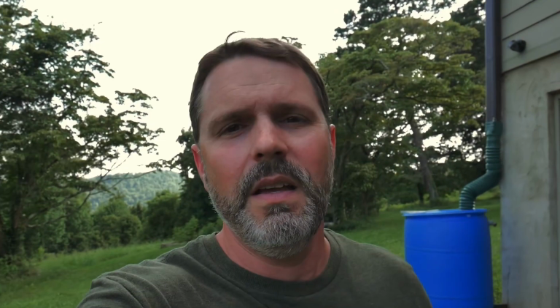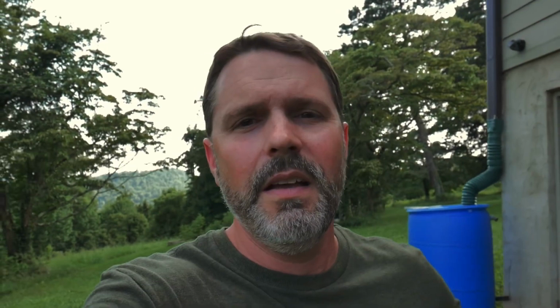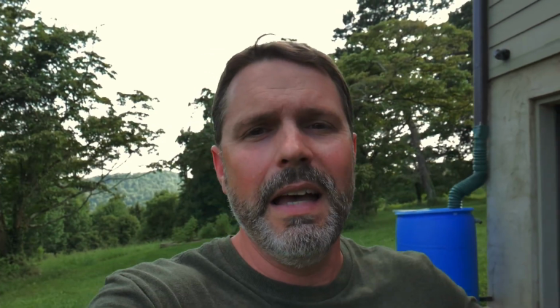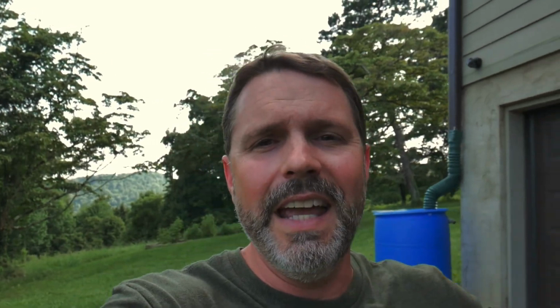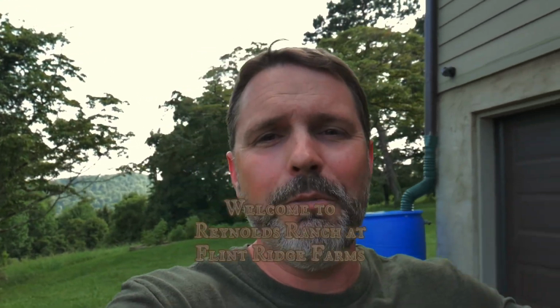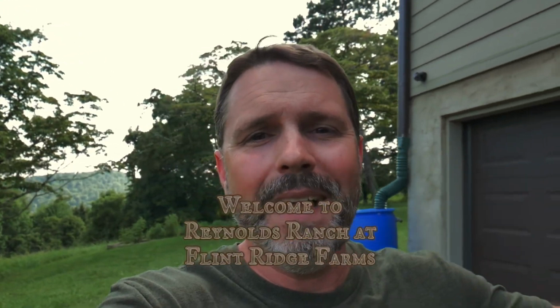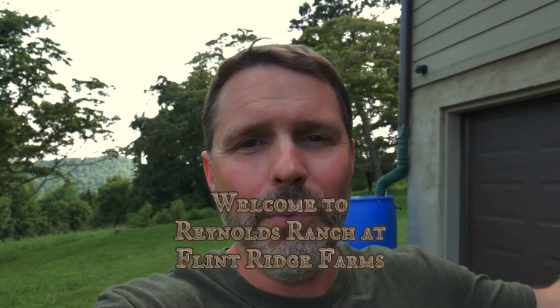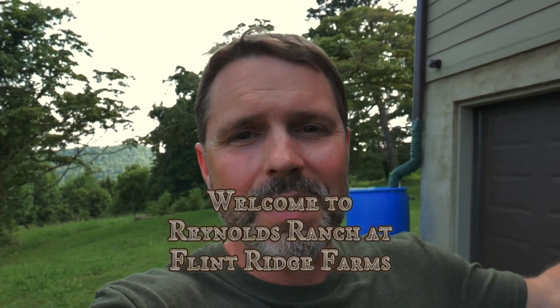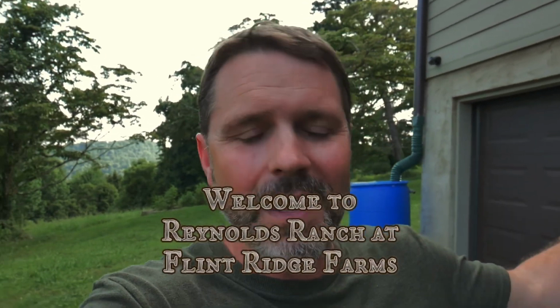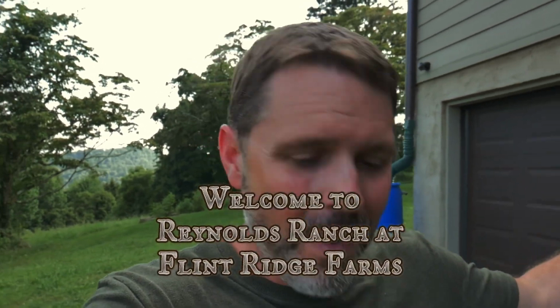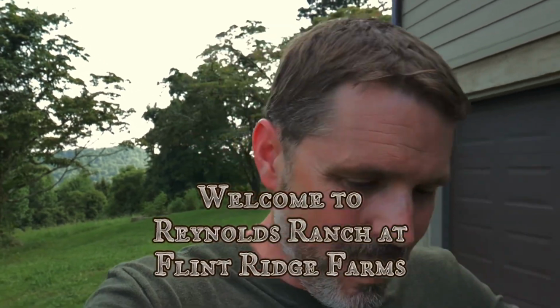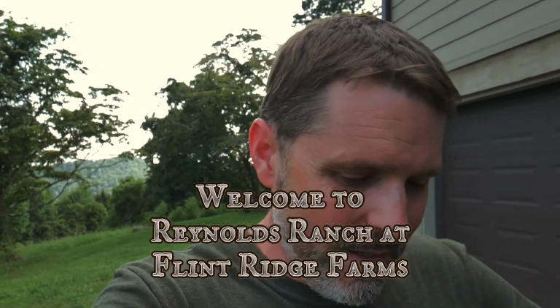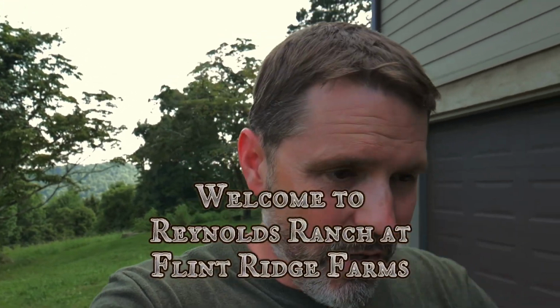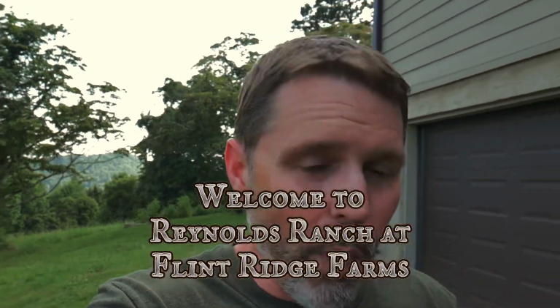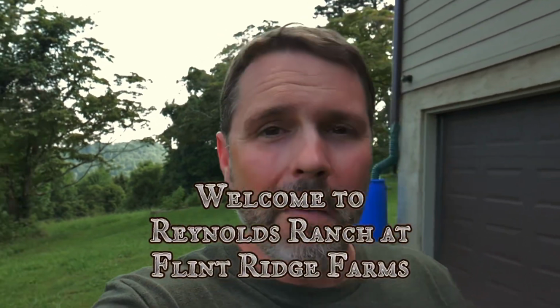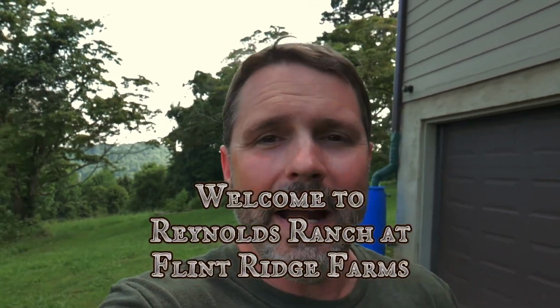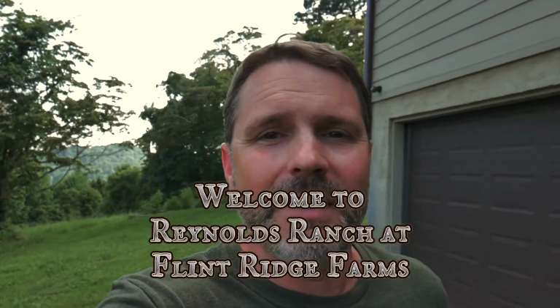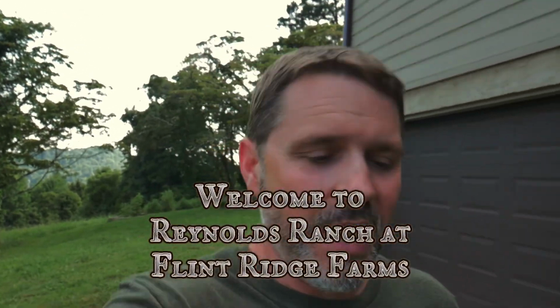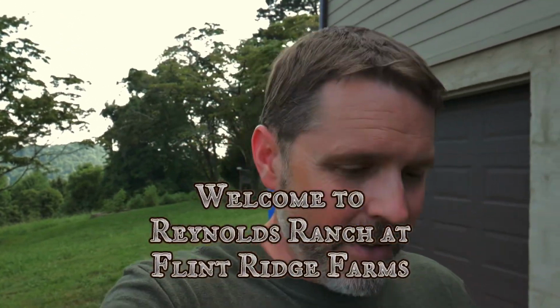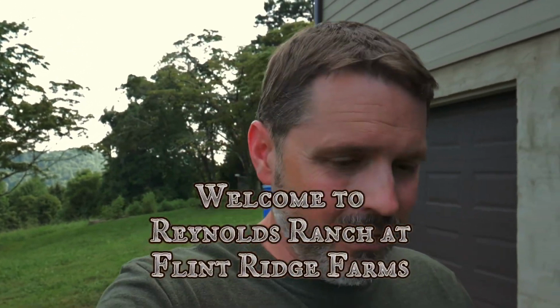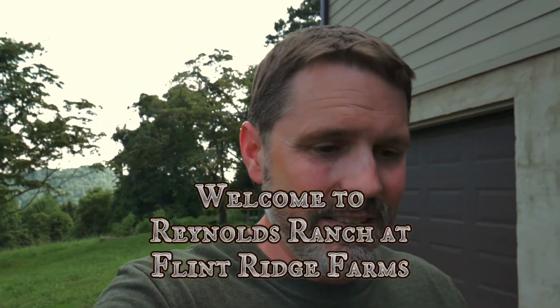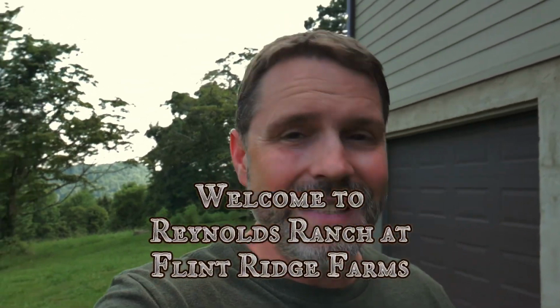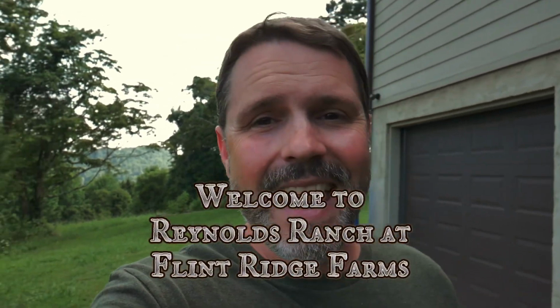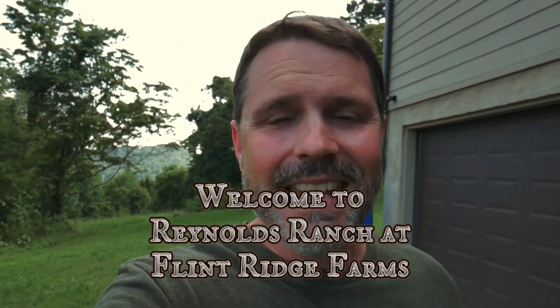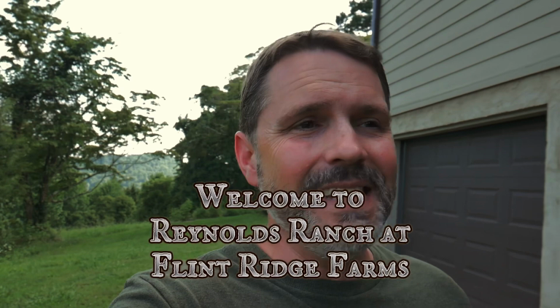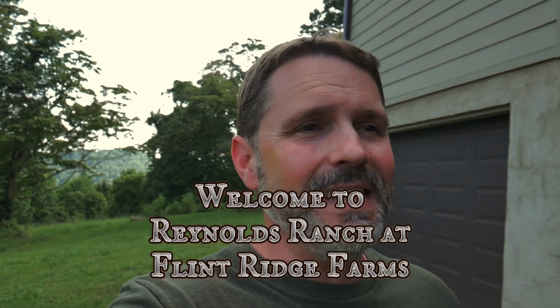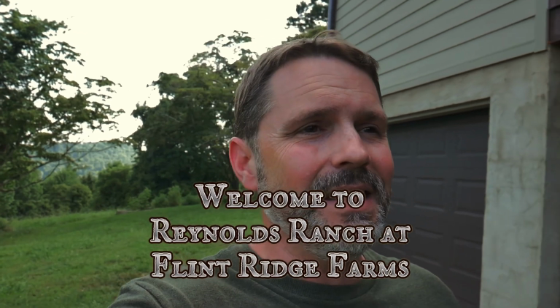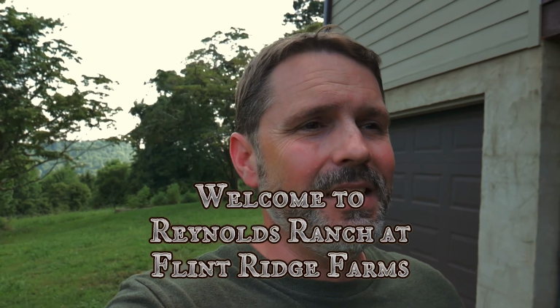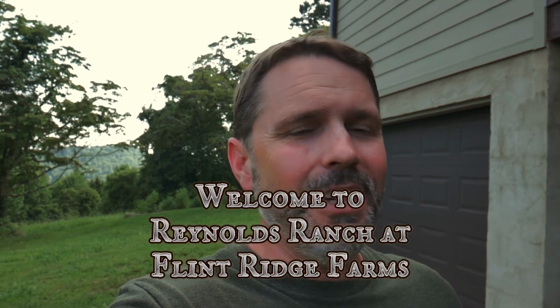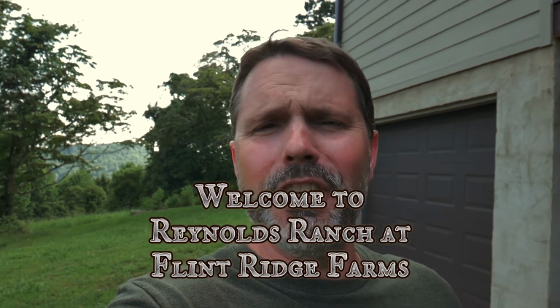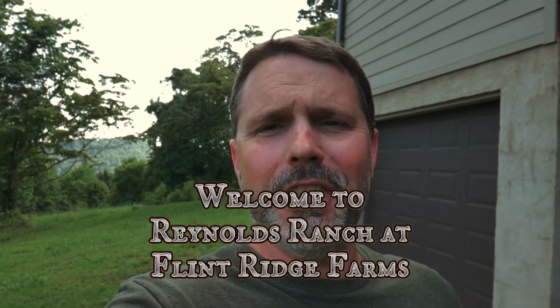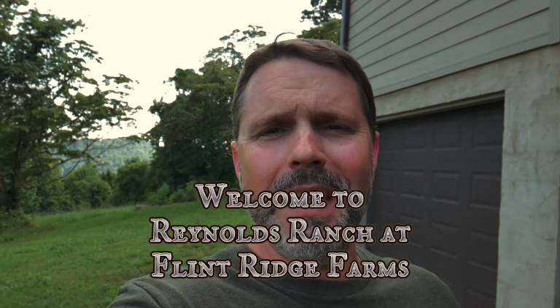Hey everybody, what's up? Welcome back to the channel.